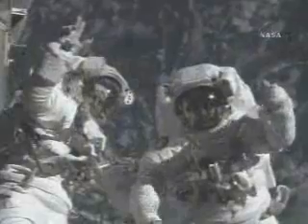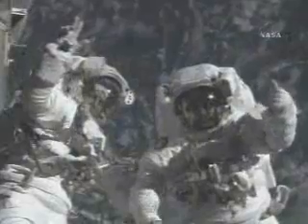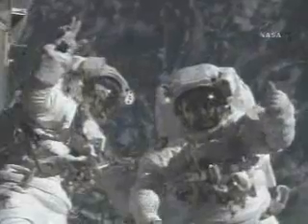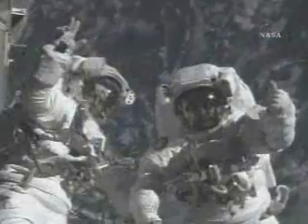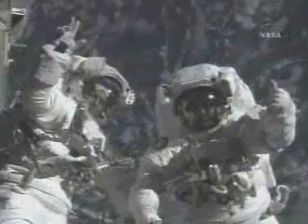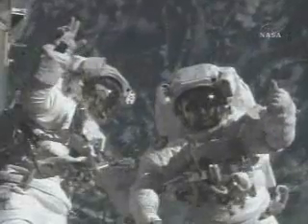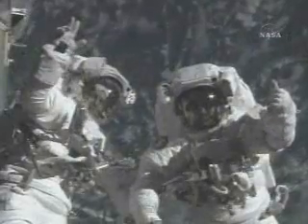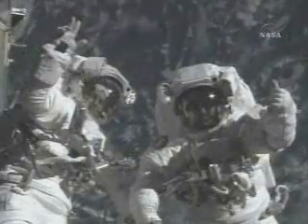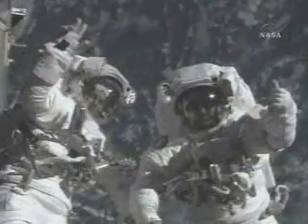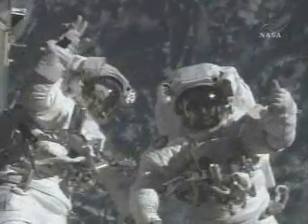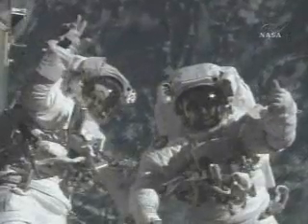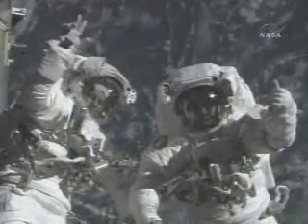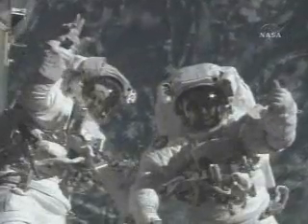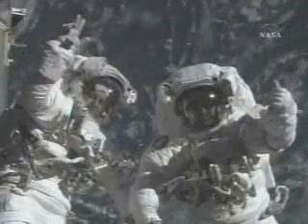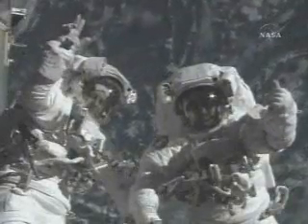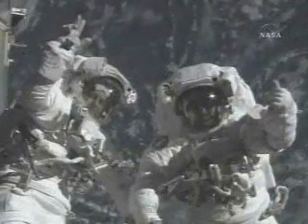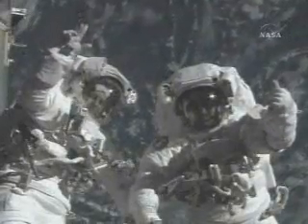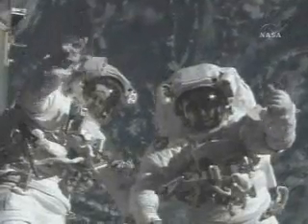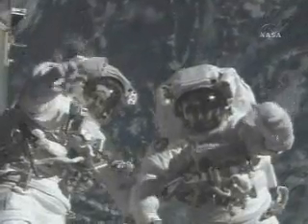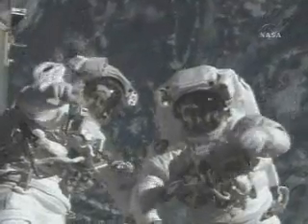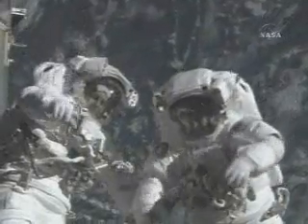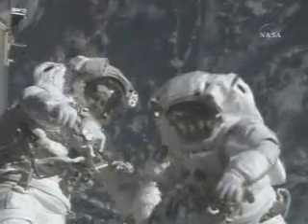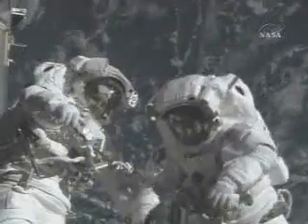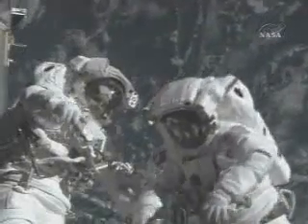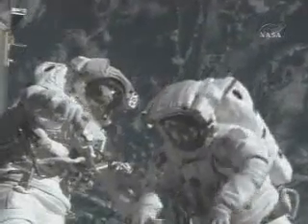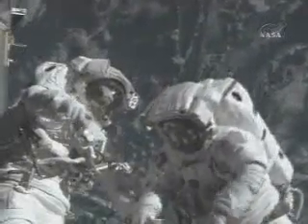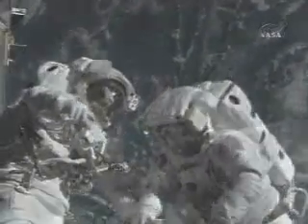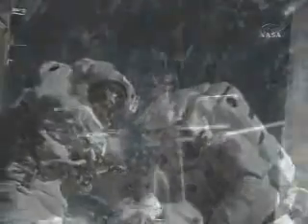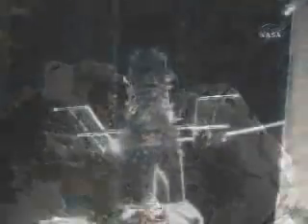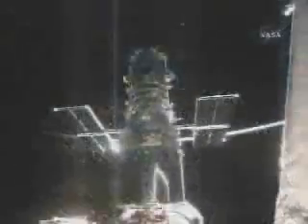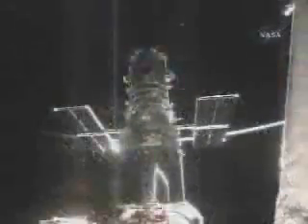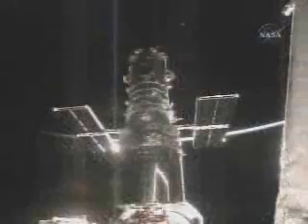A really nice picture saying goodbye at the end of the day, and a beautiful shot of the Earth in the background.